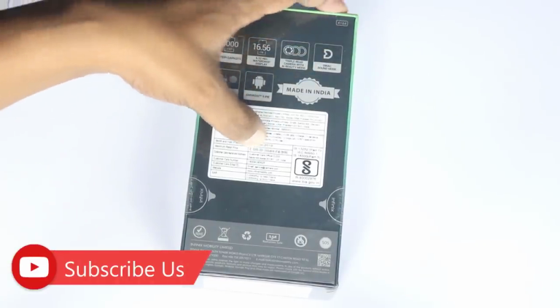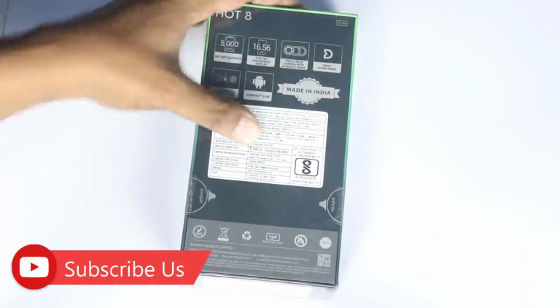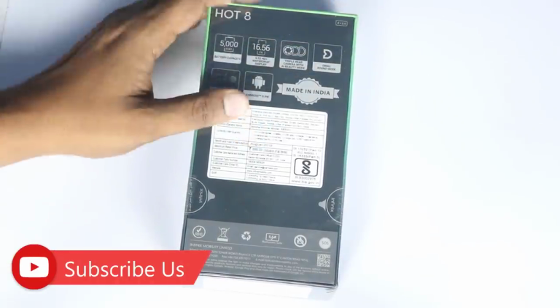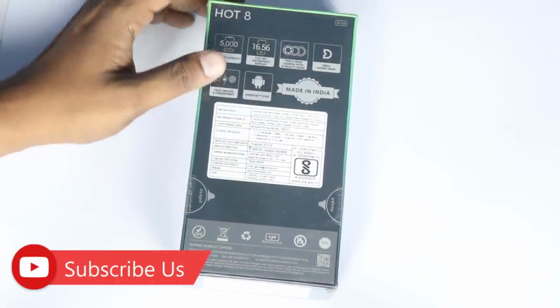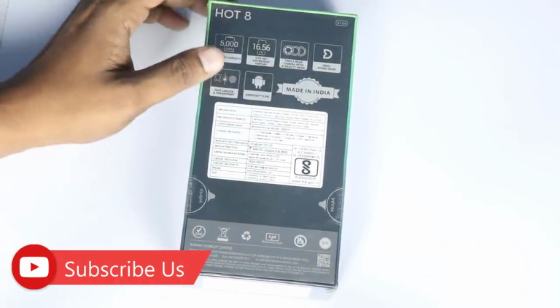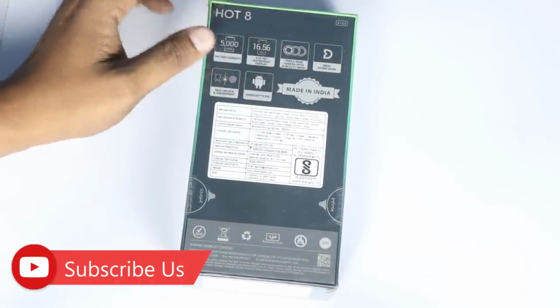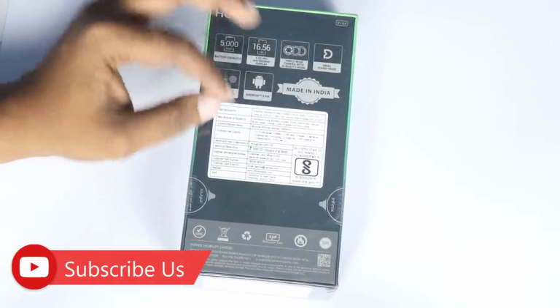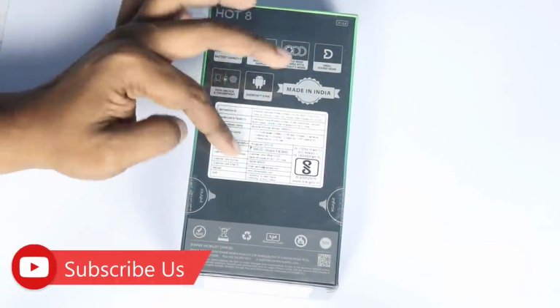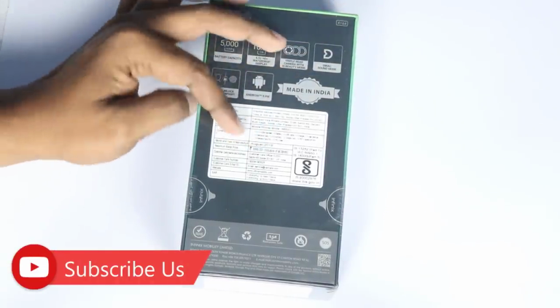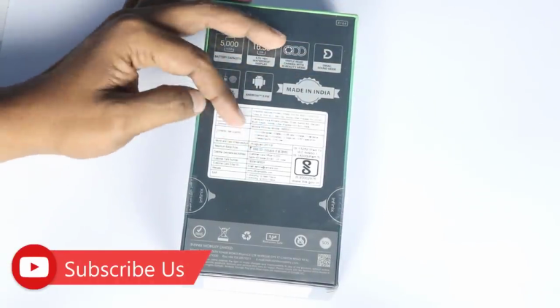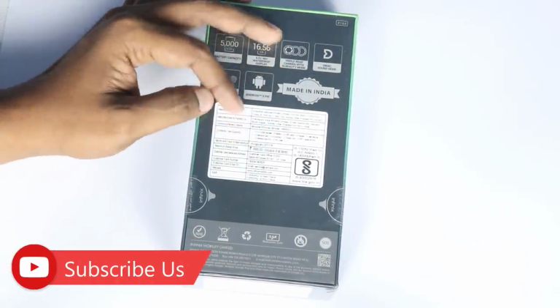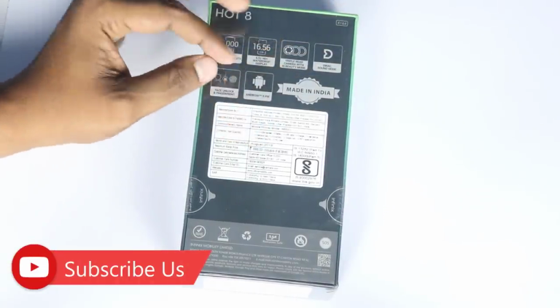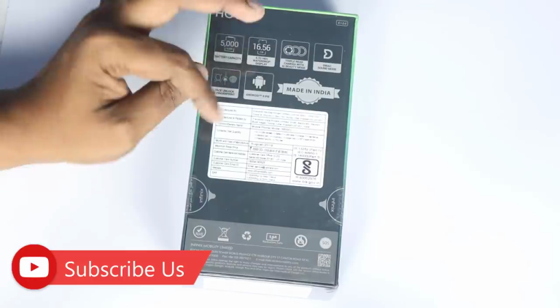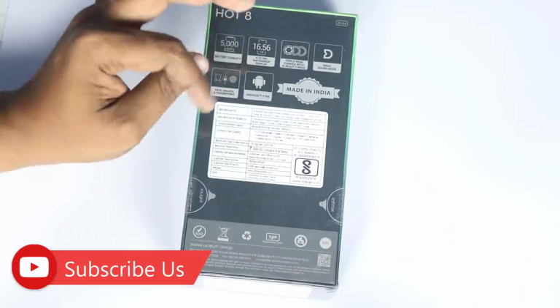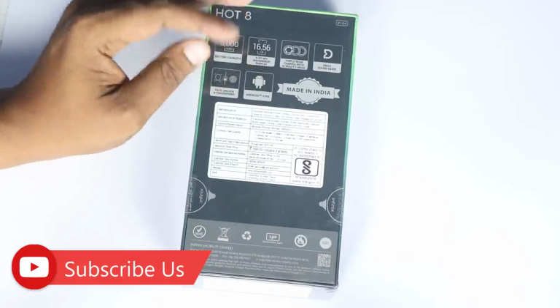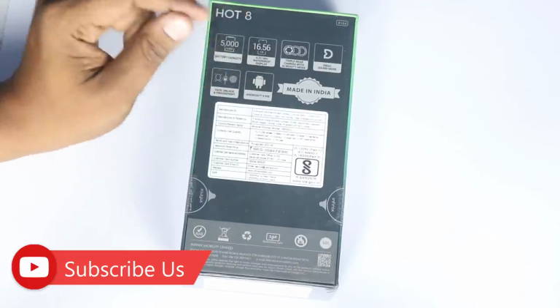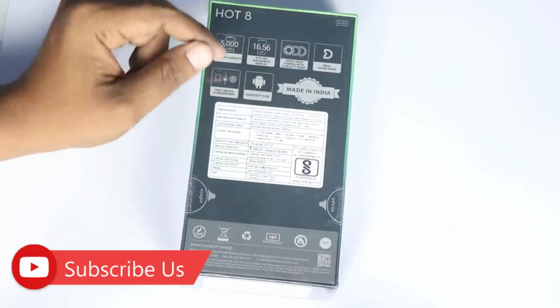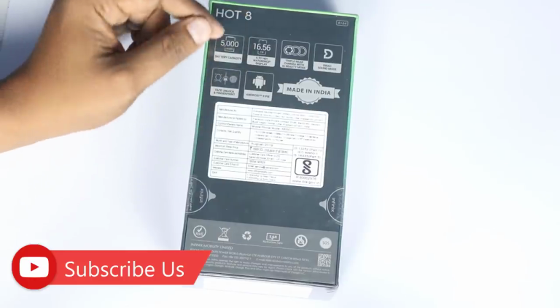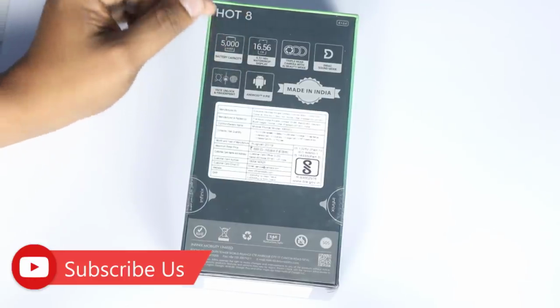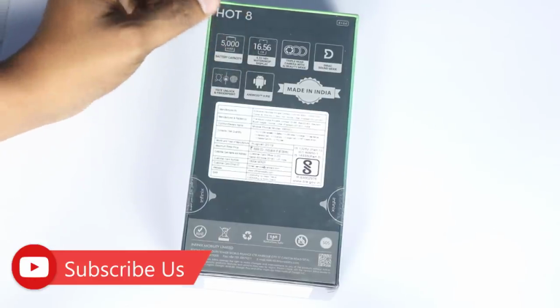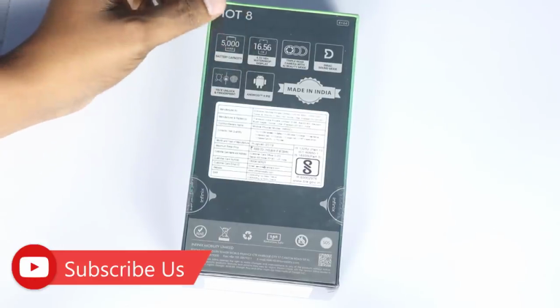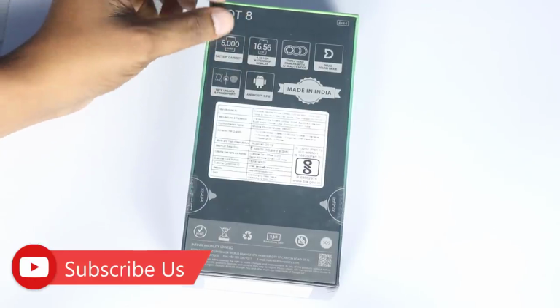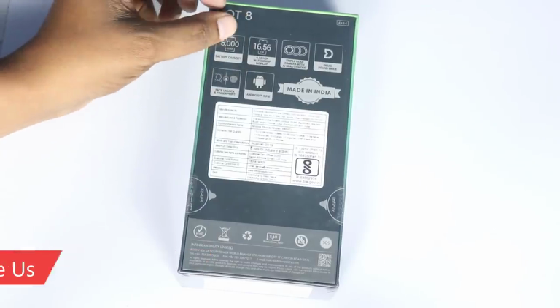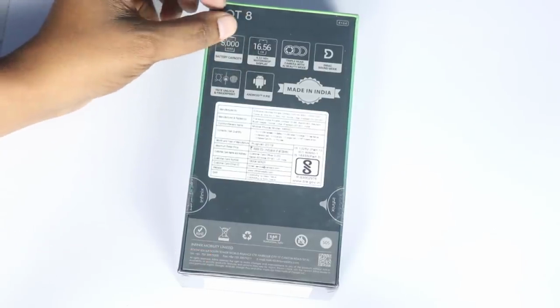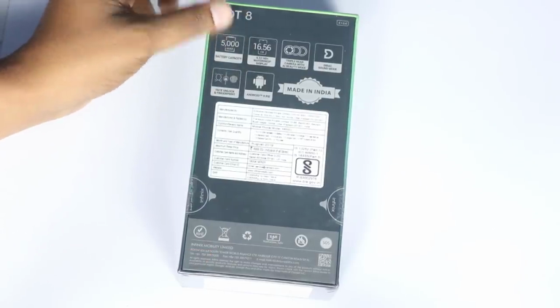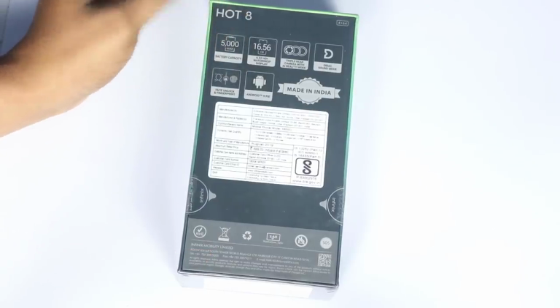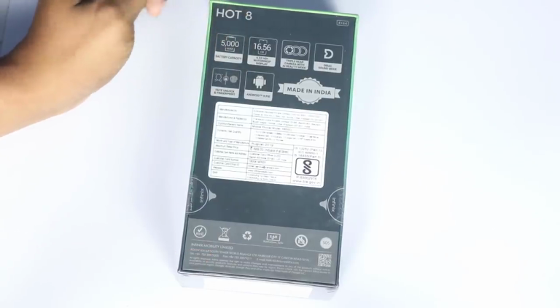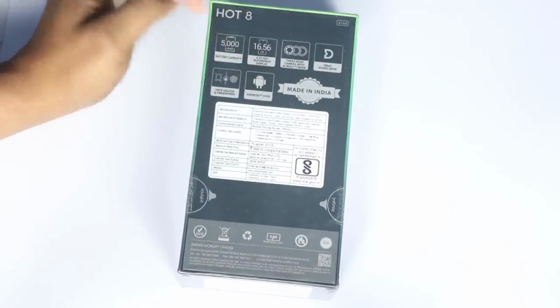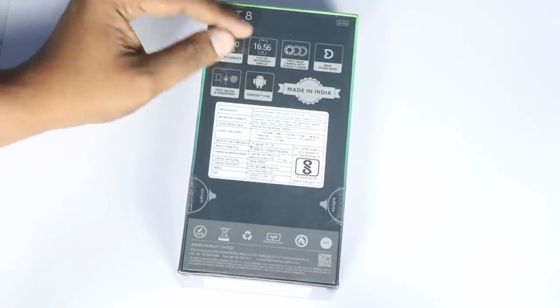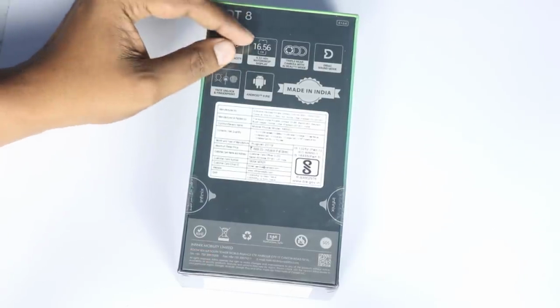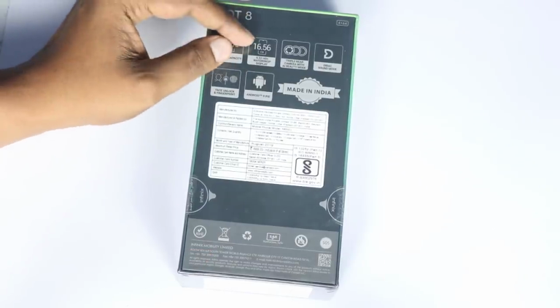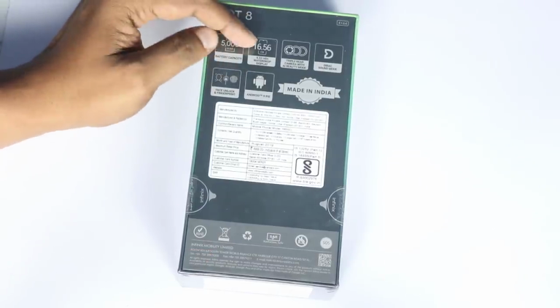In this budget, 4GB RAM, 64GB storage, 5000mAh battery — there are many rare features available.